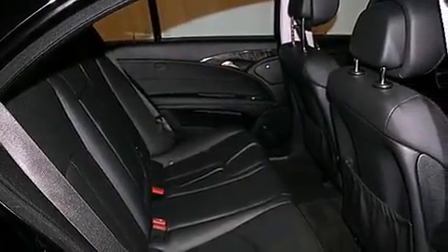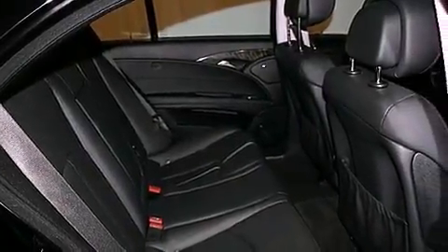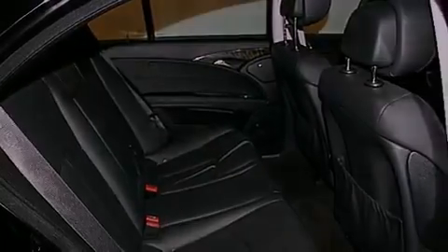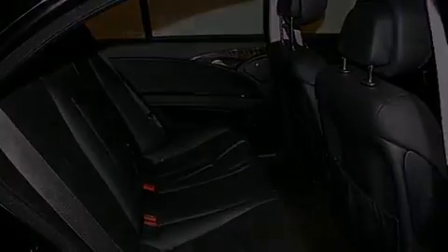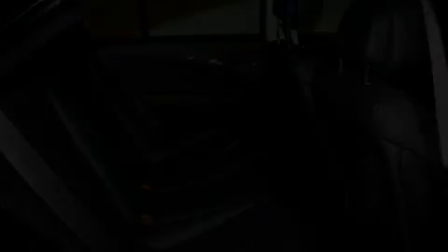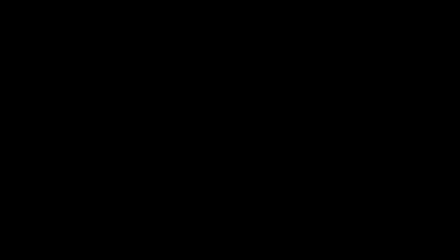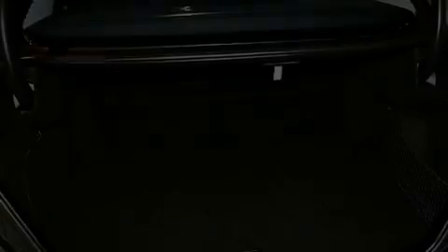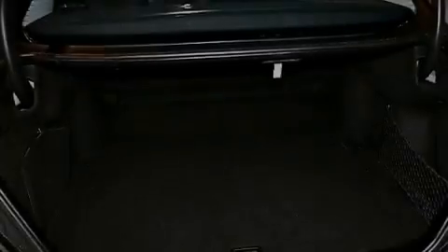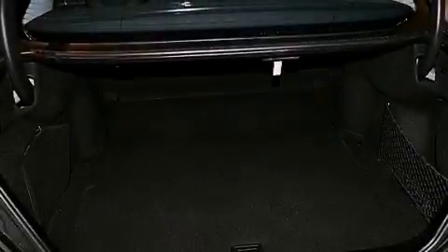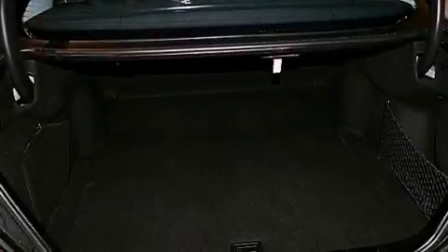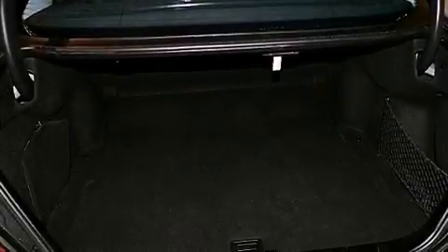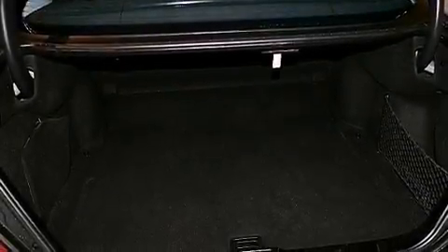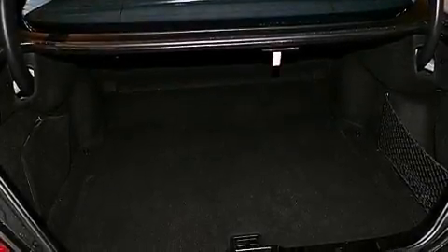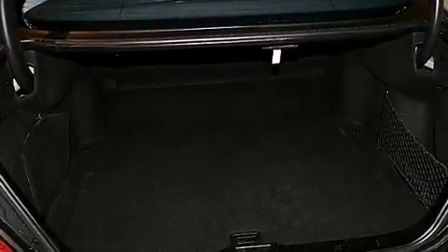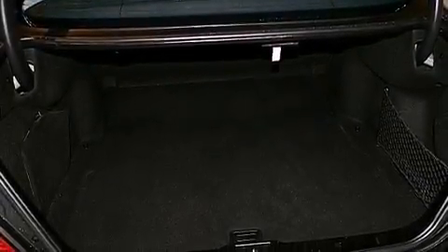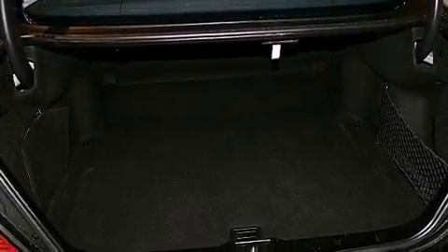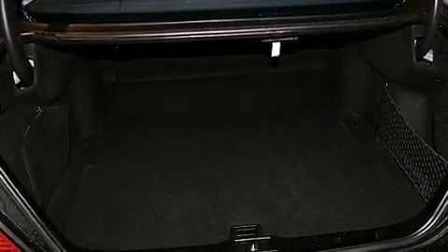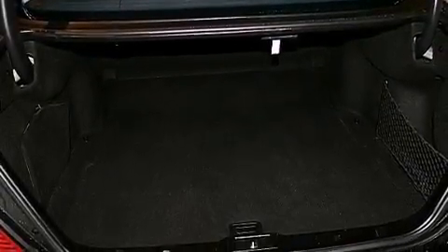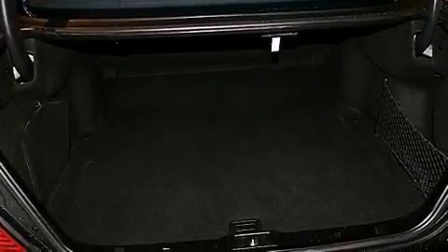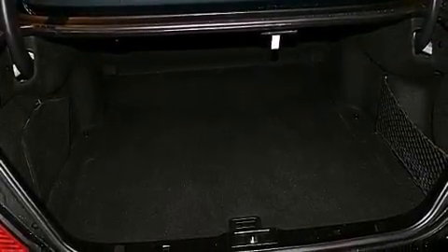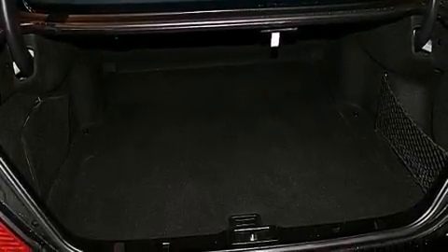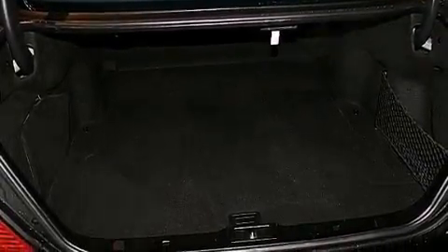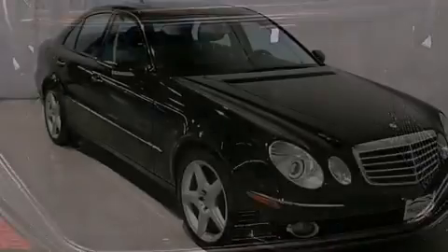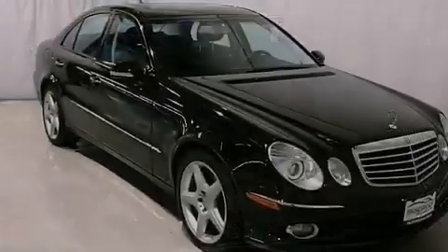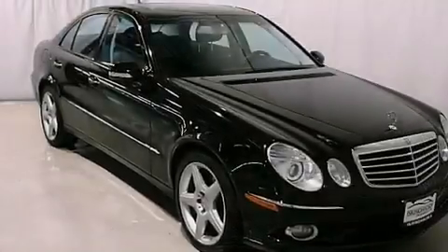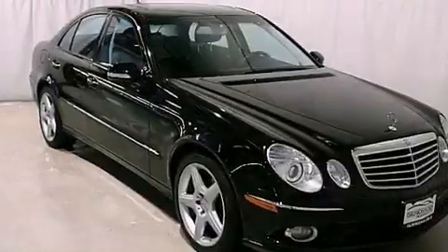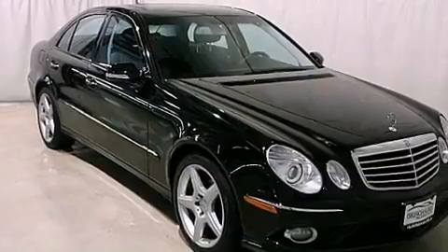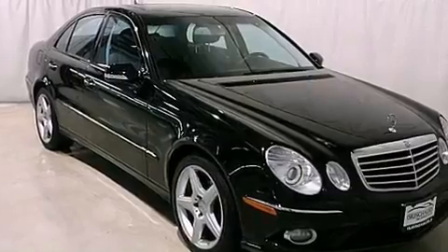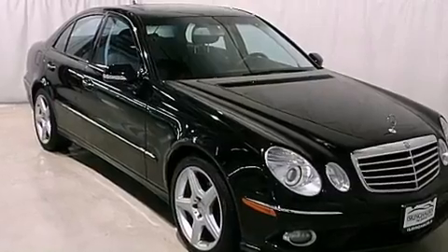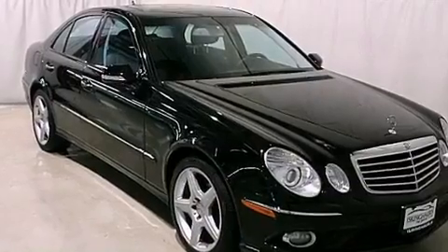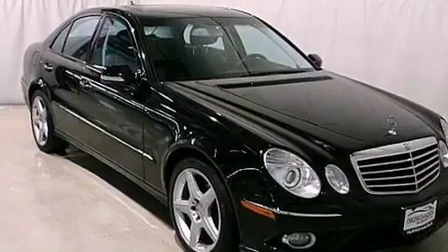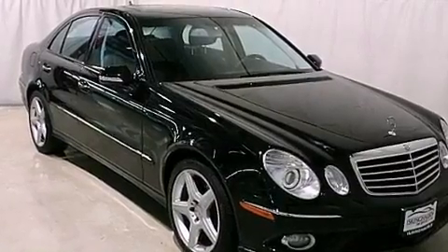Also included are 12-volt power outlets, stability control, an anti-lock braking system, side curtain airbags, and a HomeLink feature.